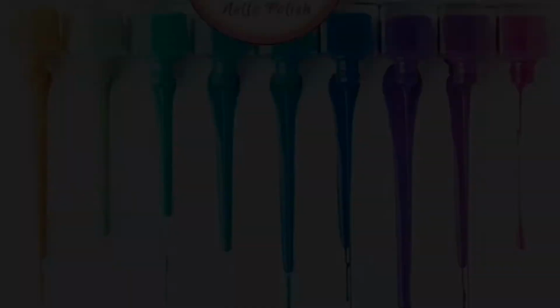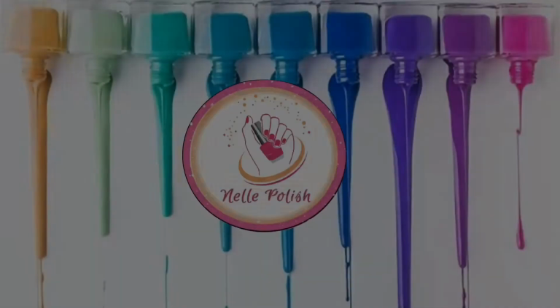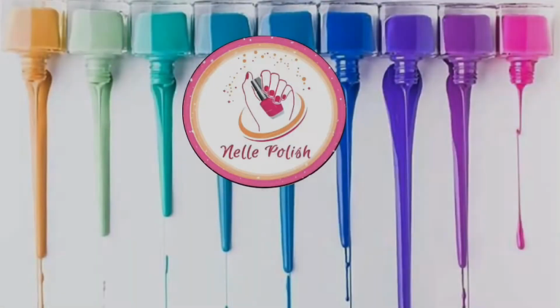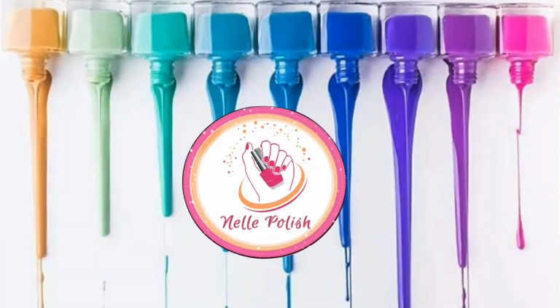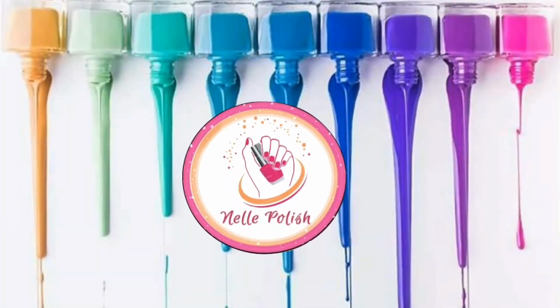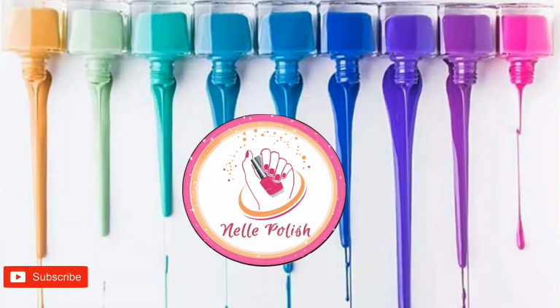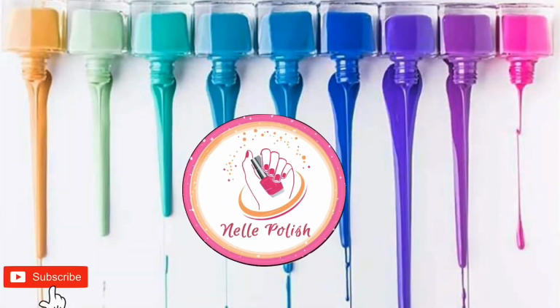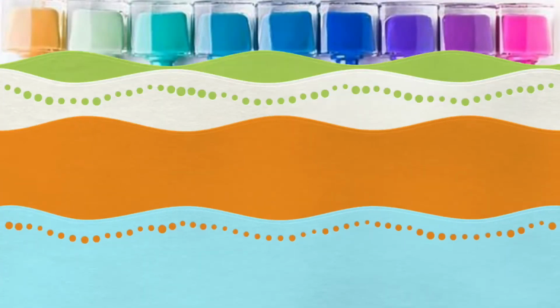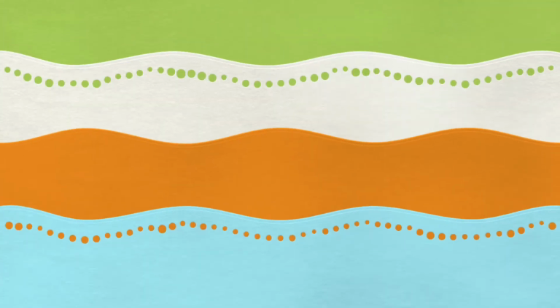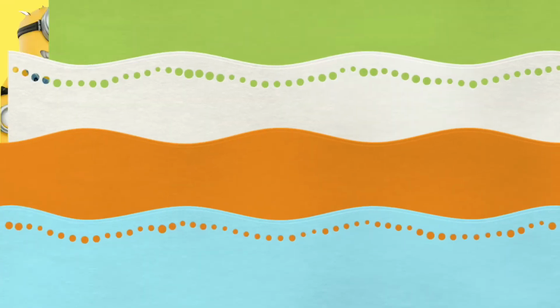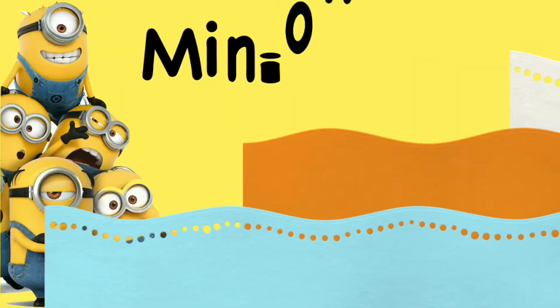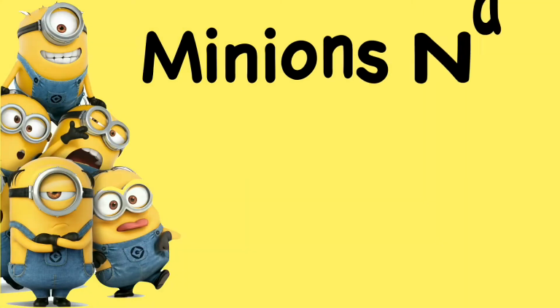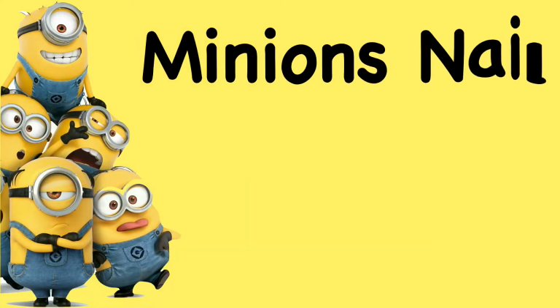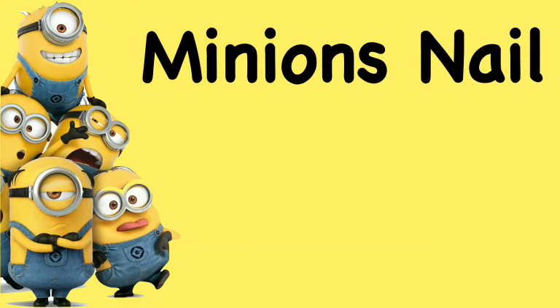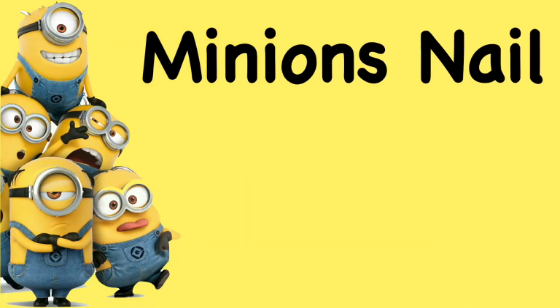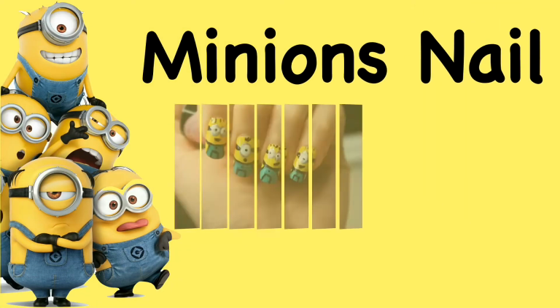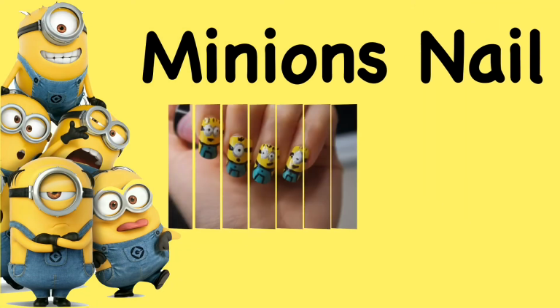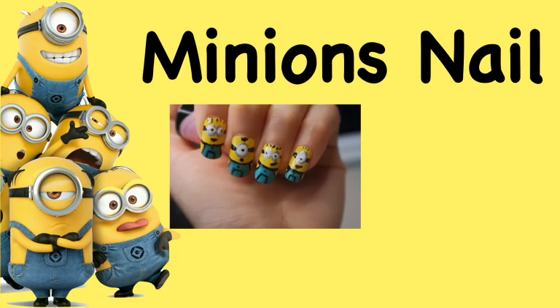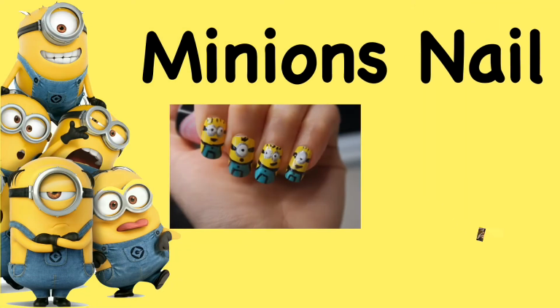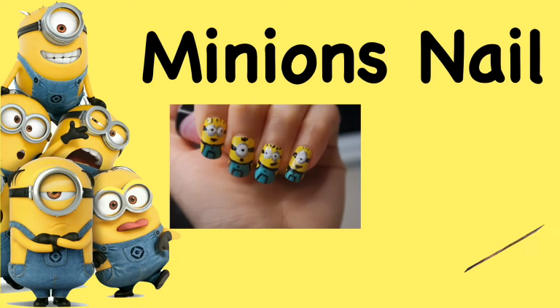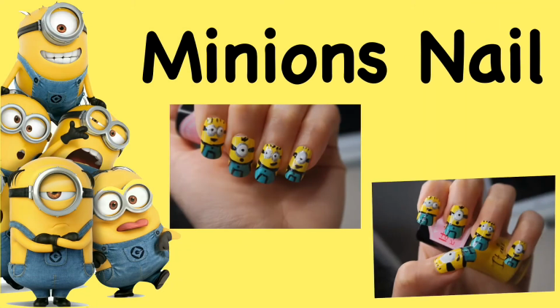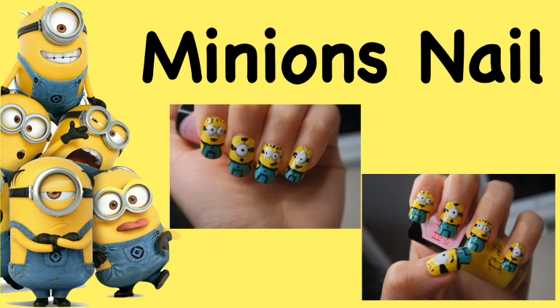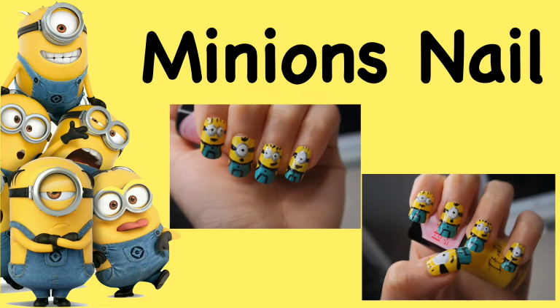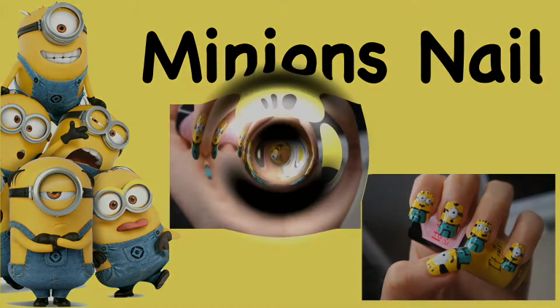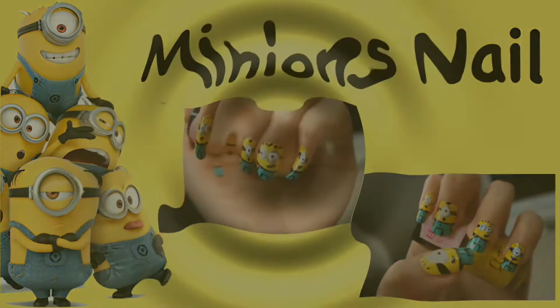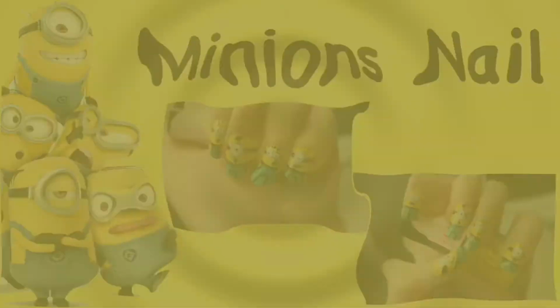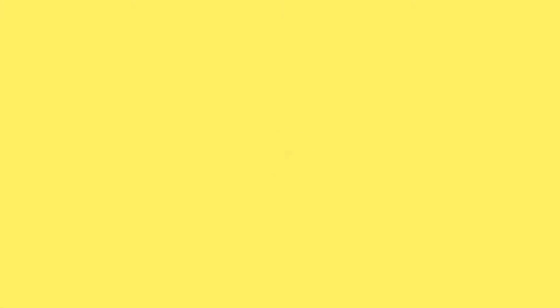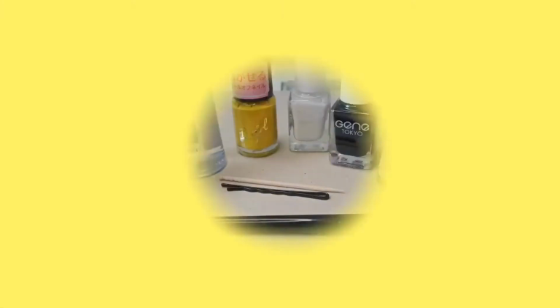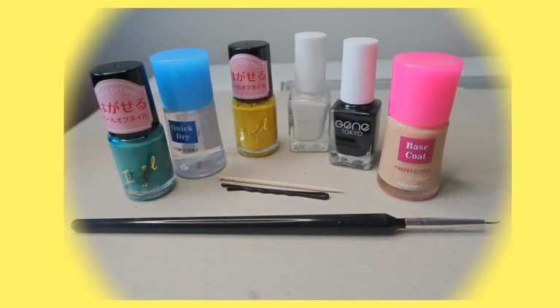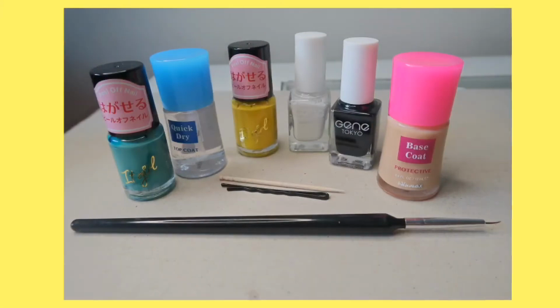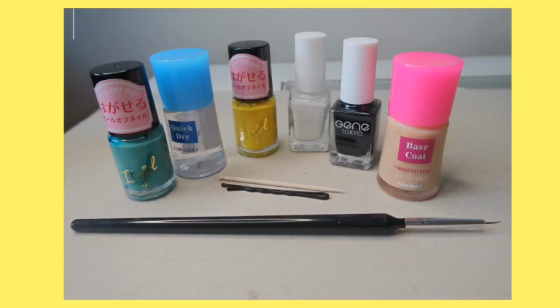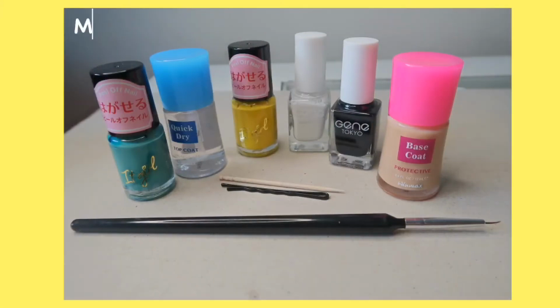Hi, do you also love Minions just like me? You don't even need that many items to complete these nail tutorials. All you need is the following.